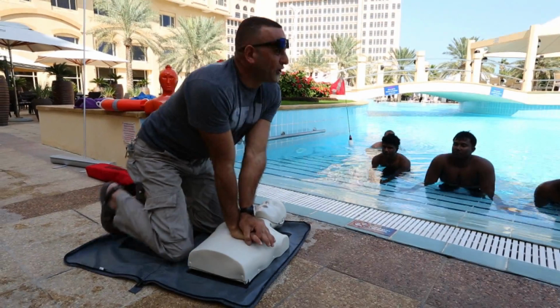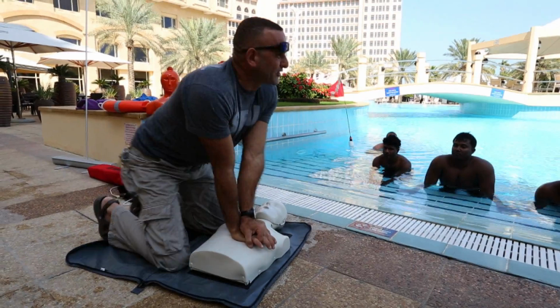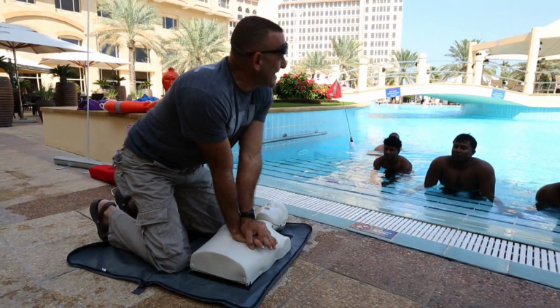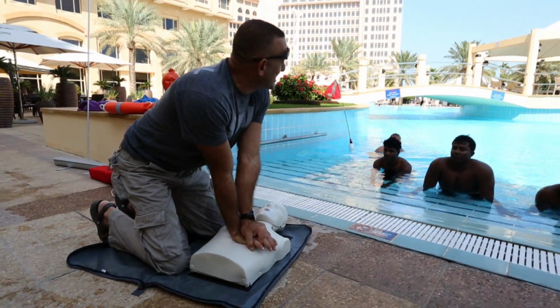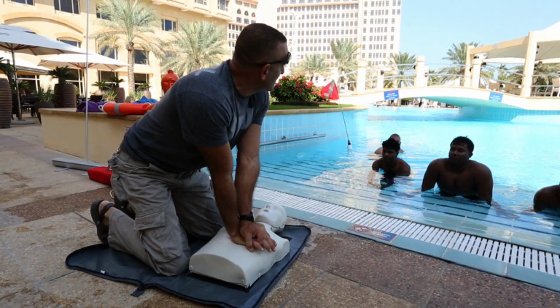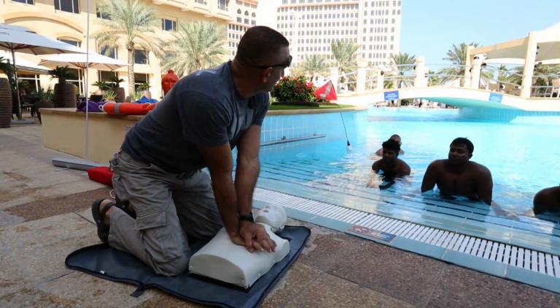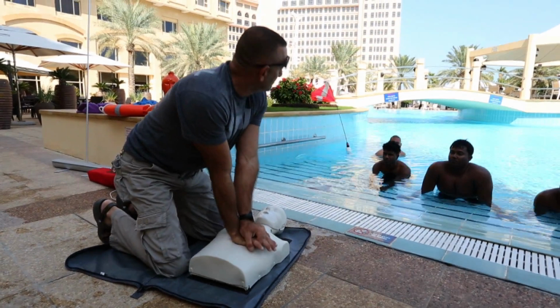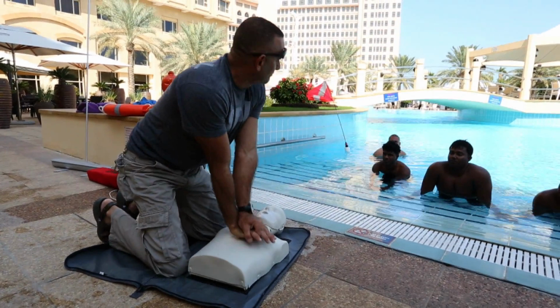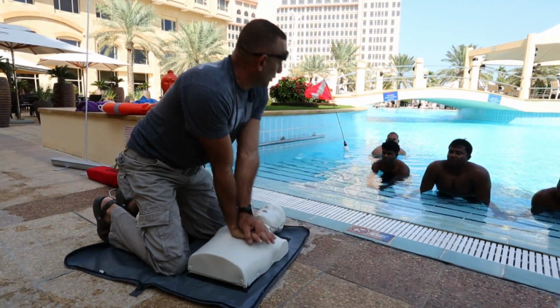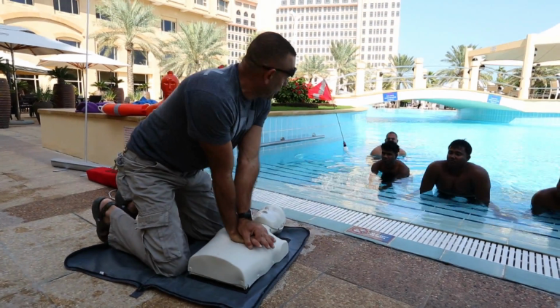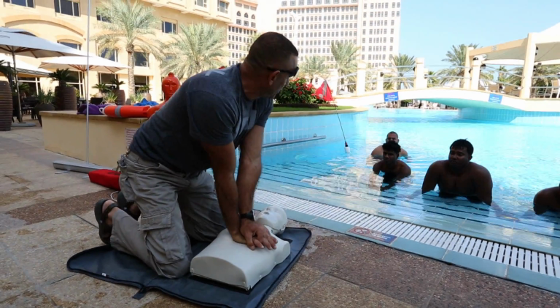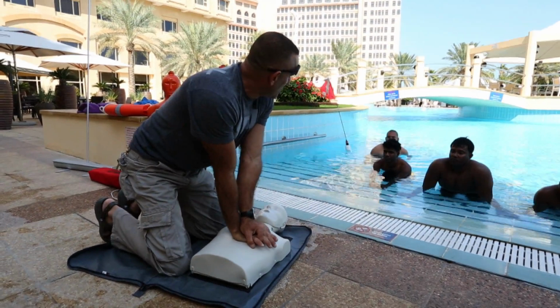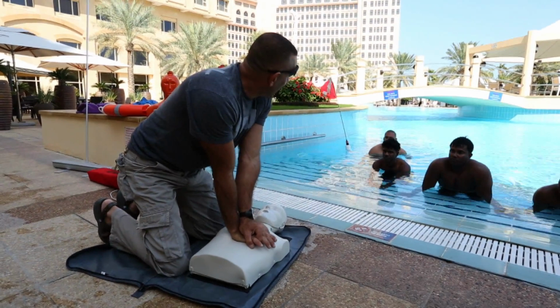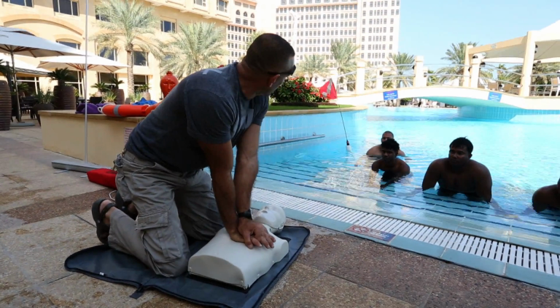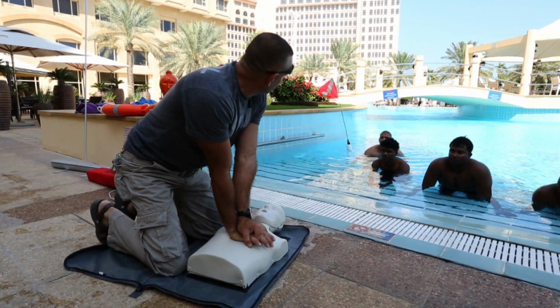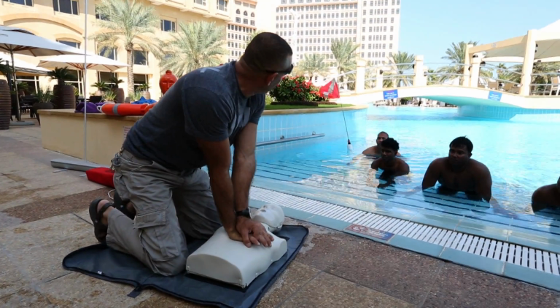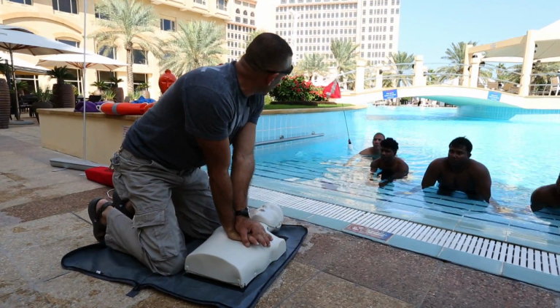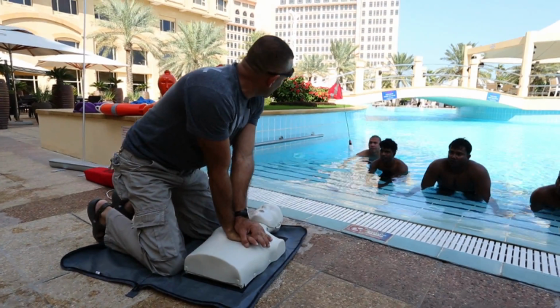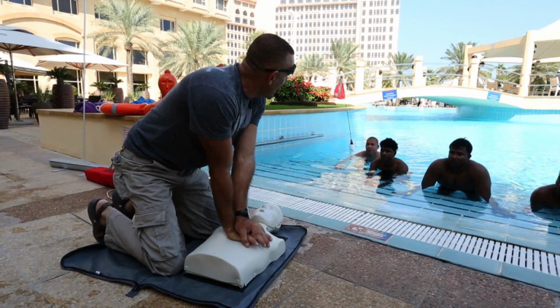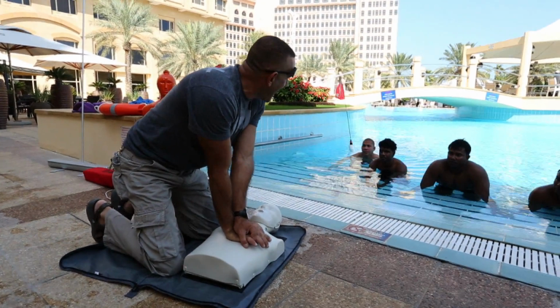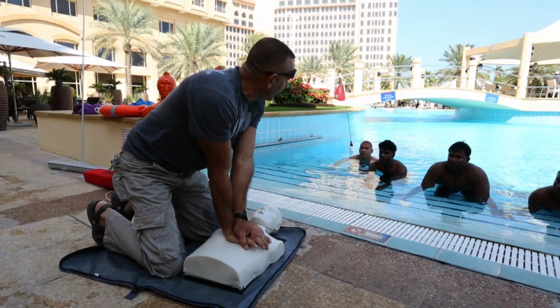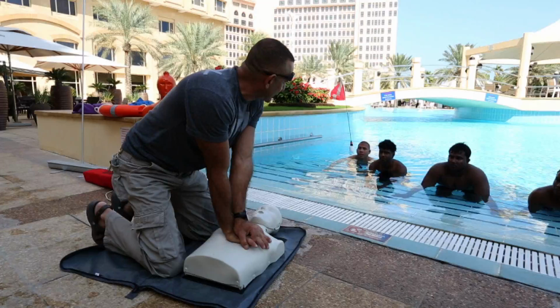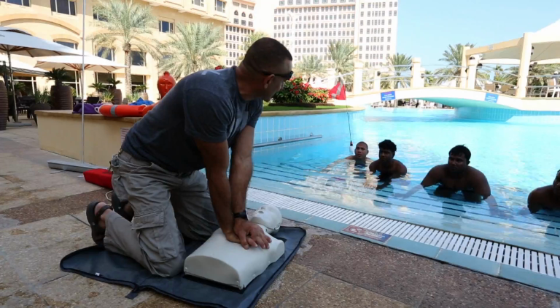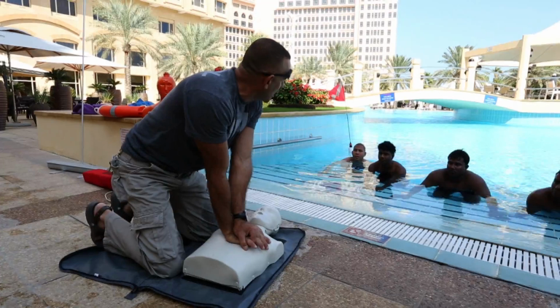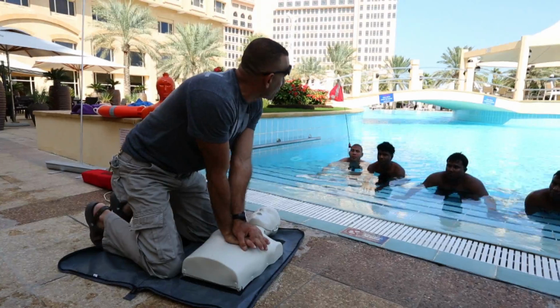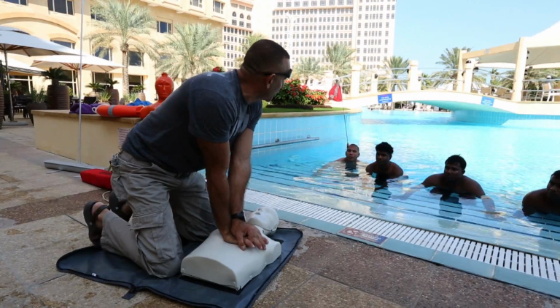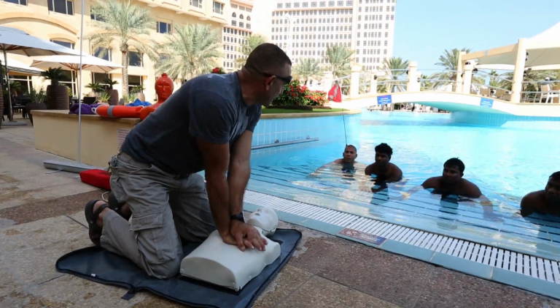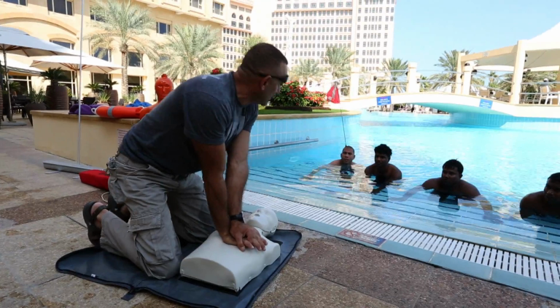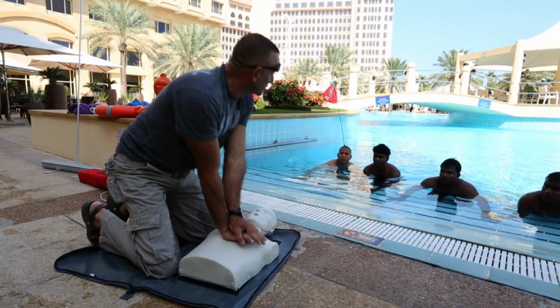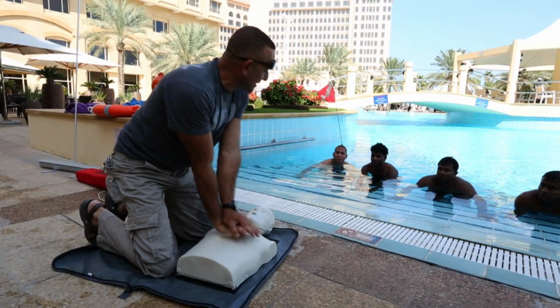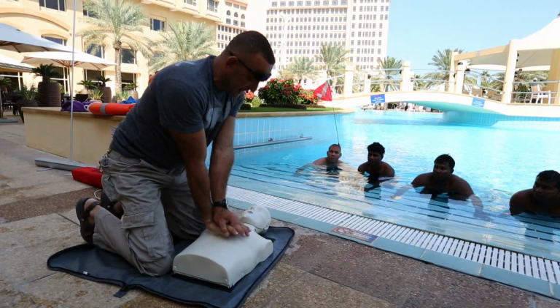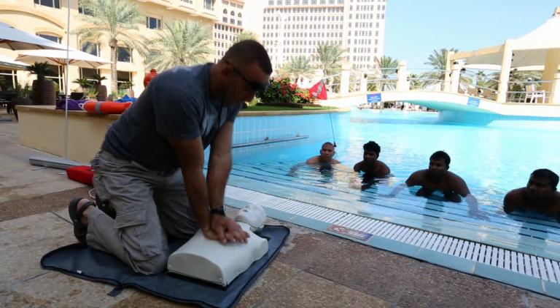The compression count used to be 13, then 15, and now it is 30 compressions.